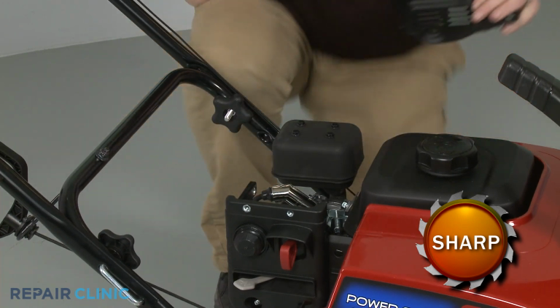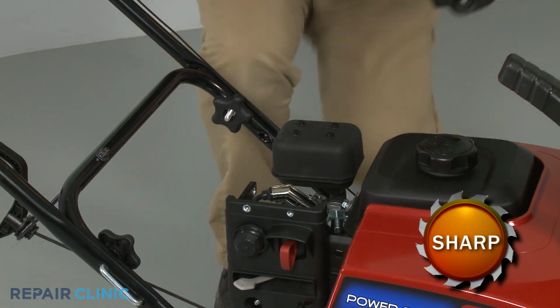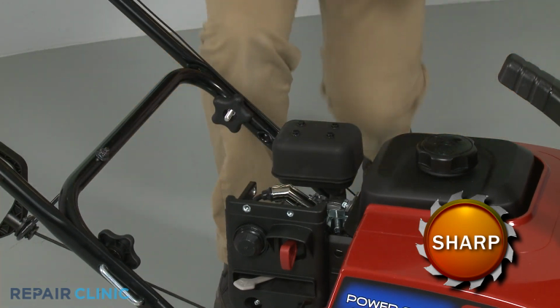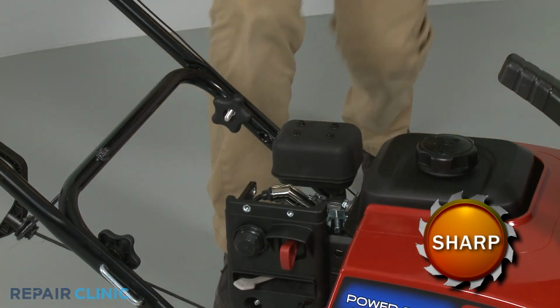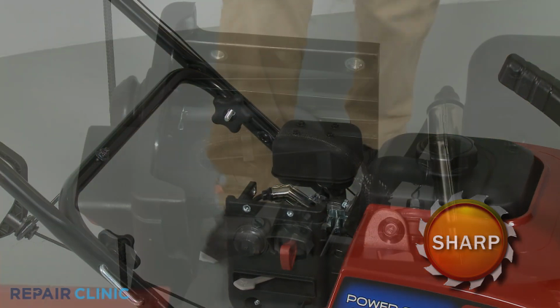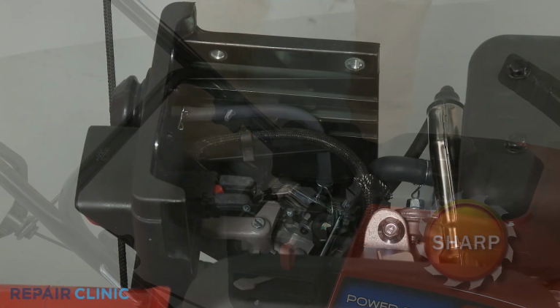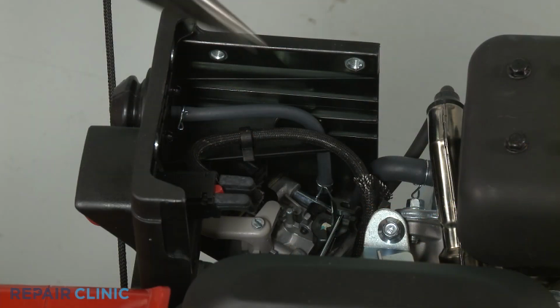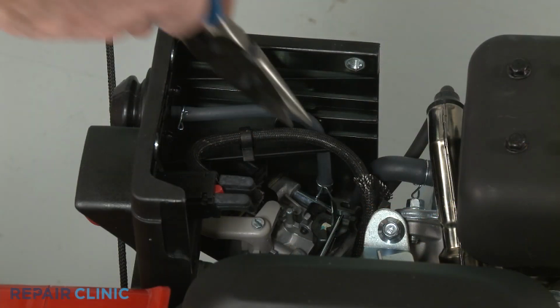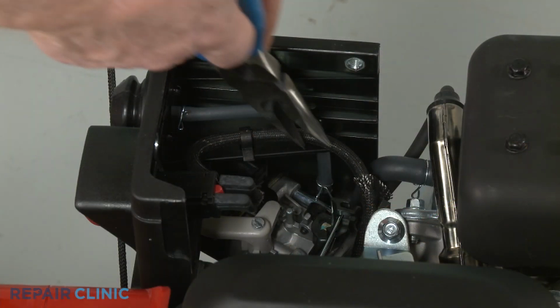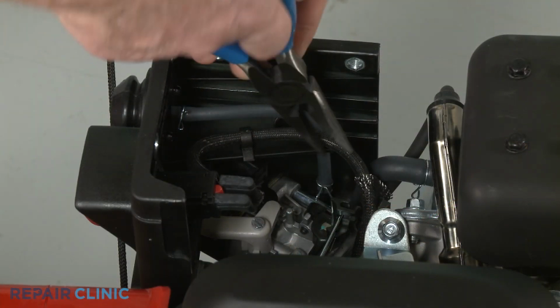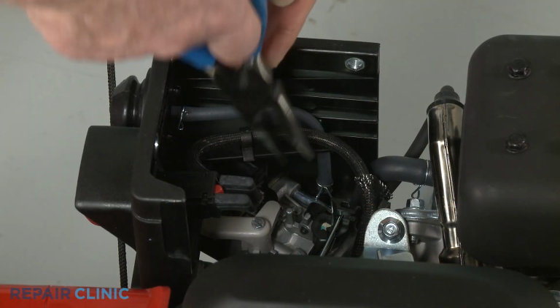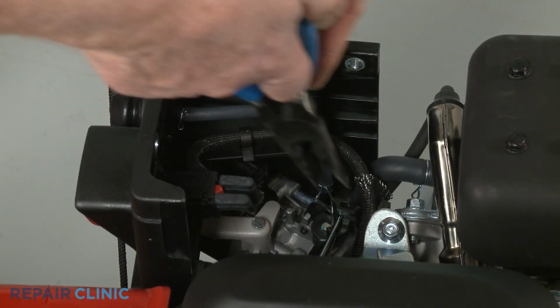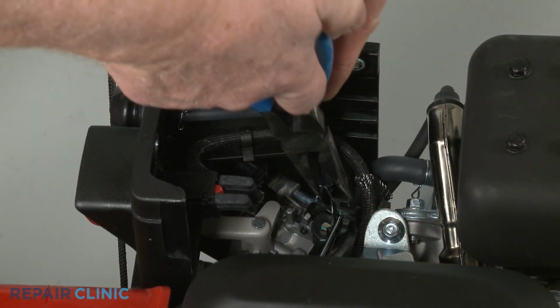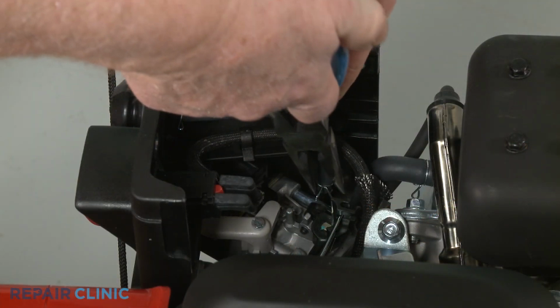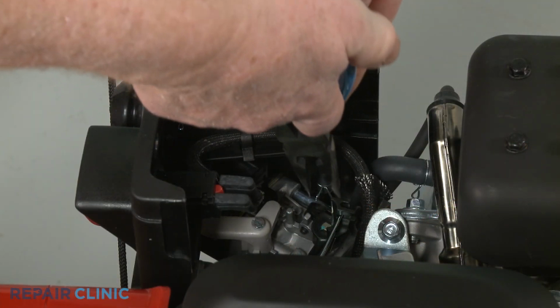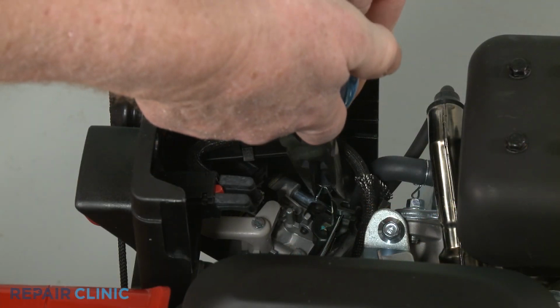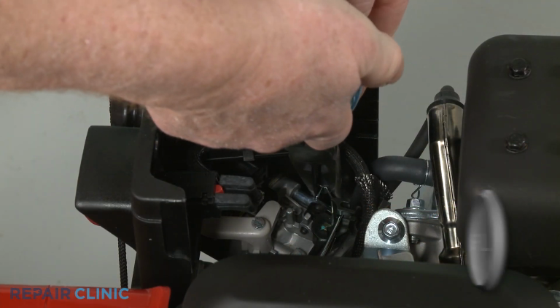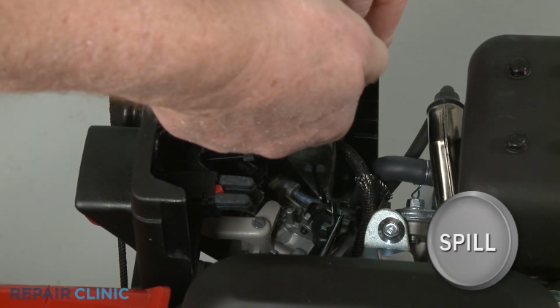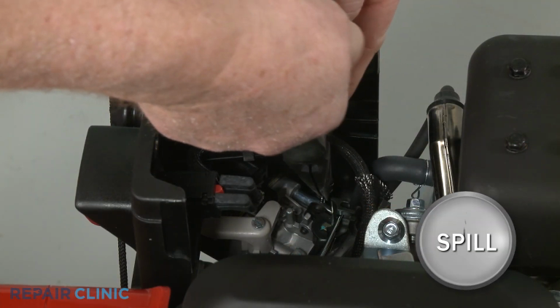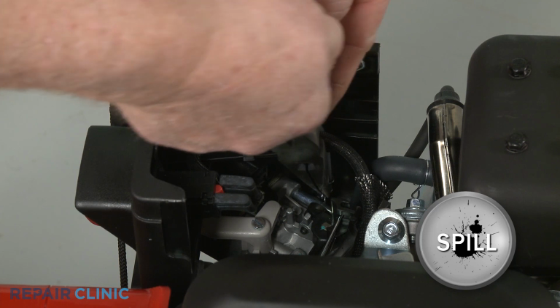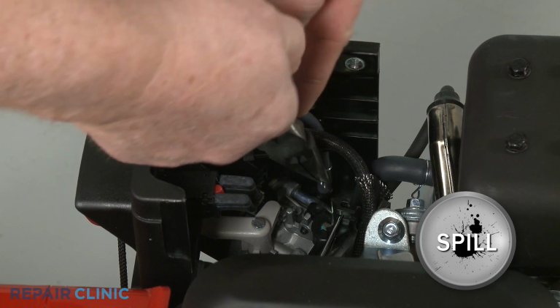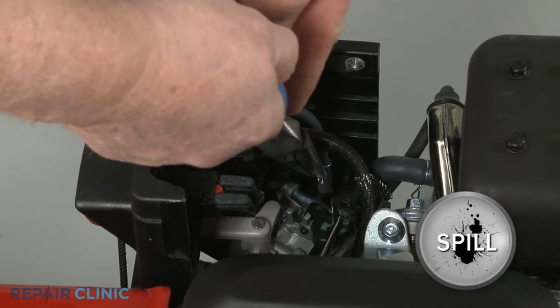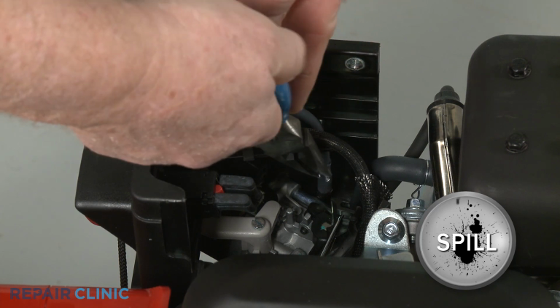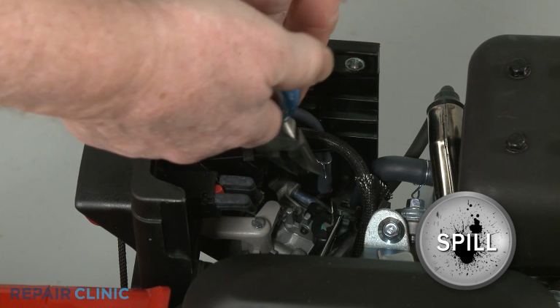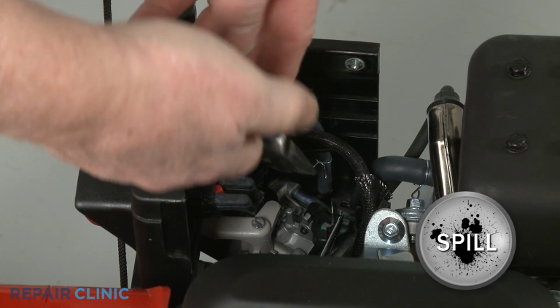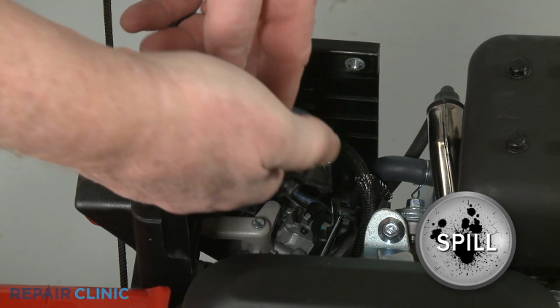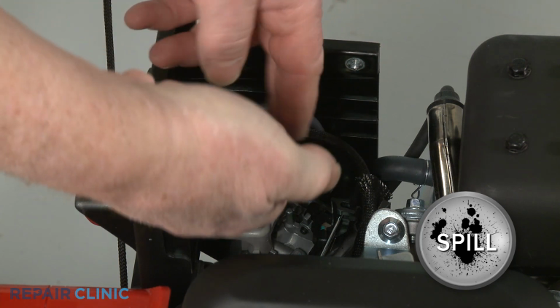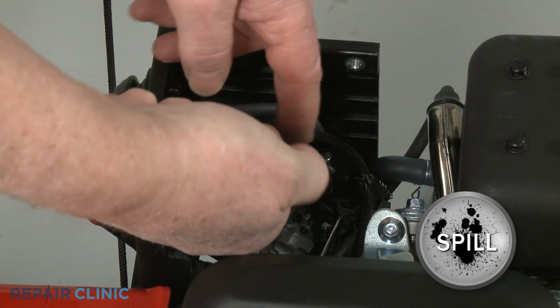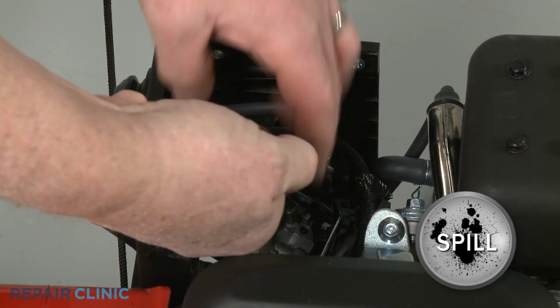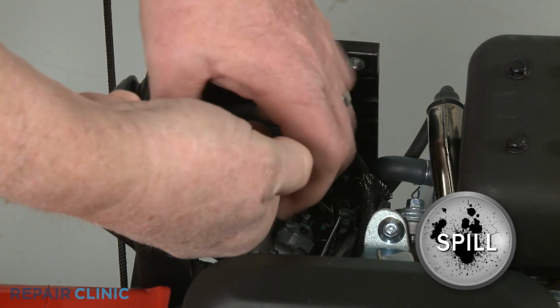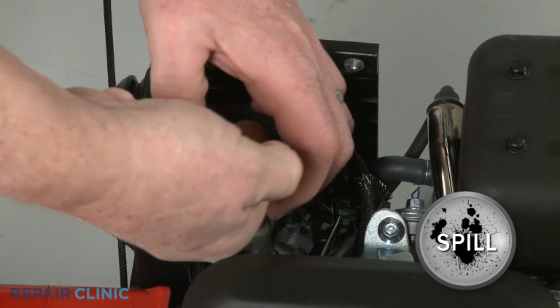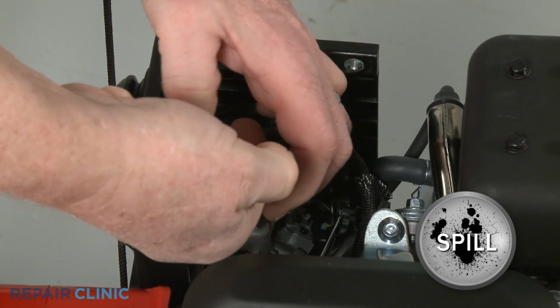Detach the primer hose from the carburetor. Be prepared for some fuel to spill.